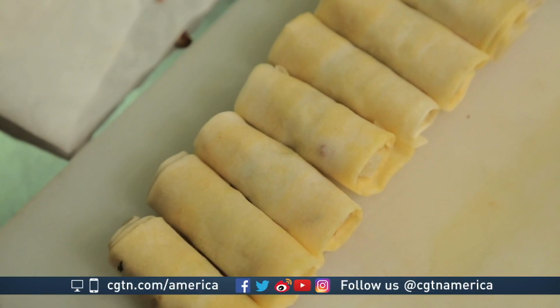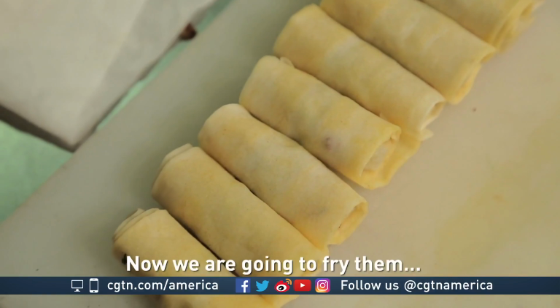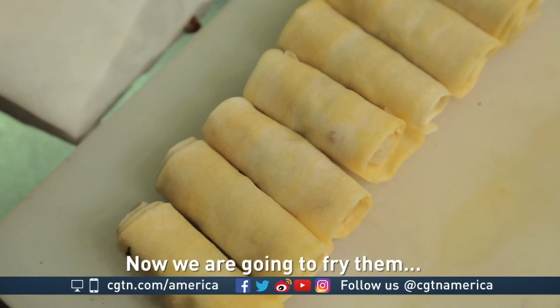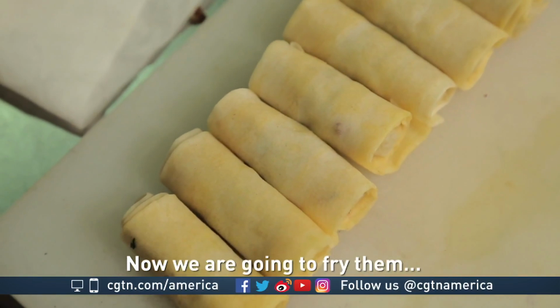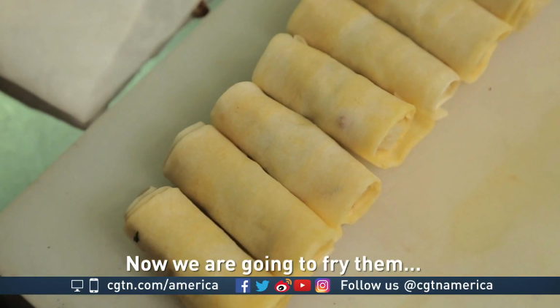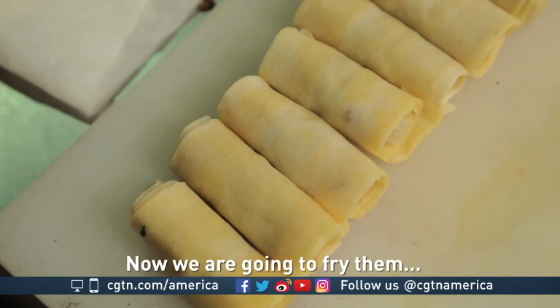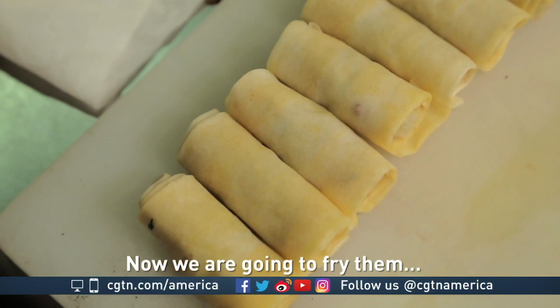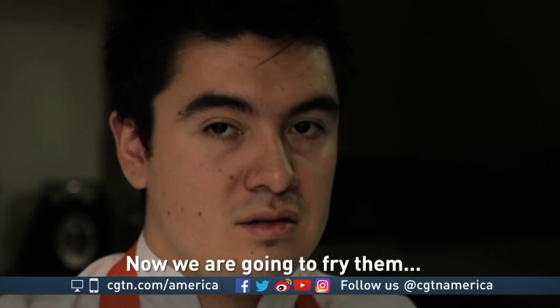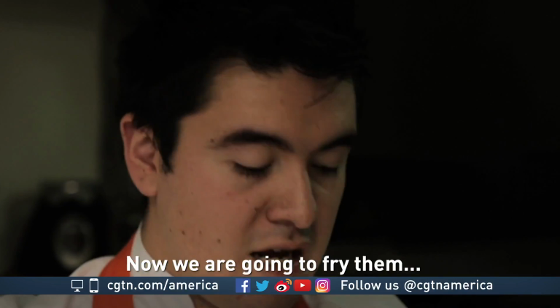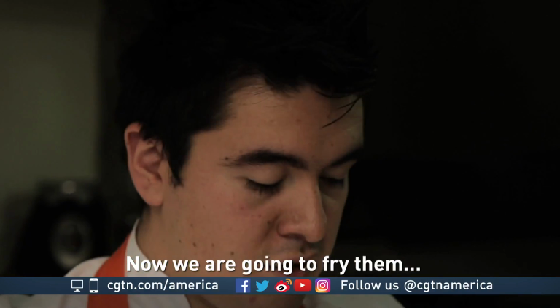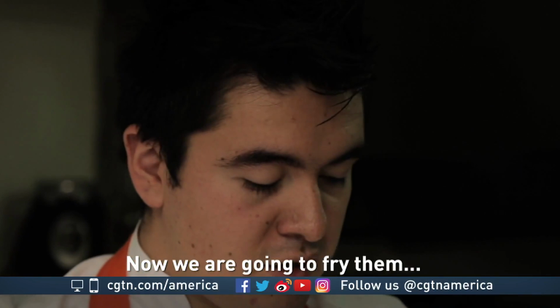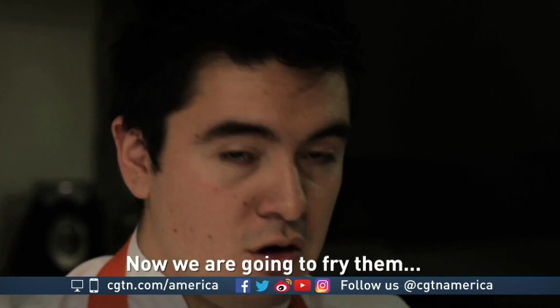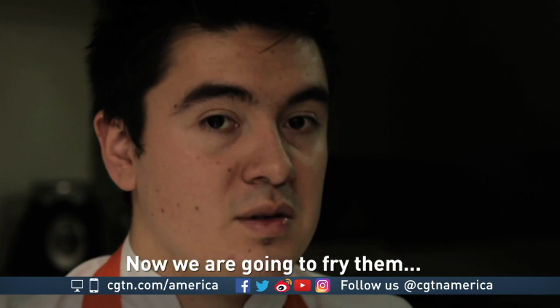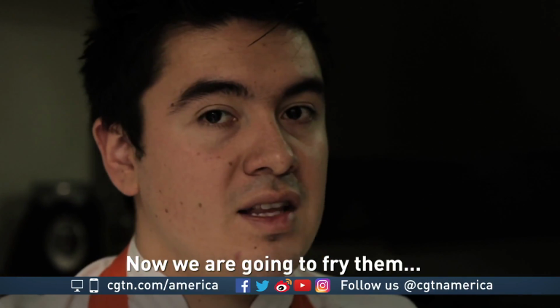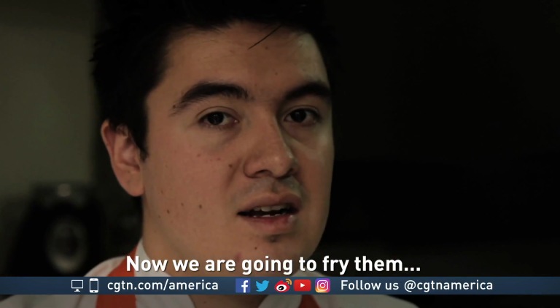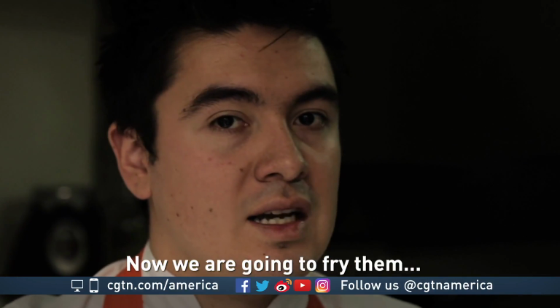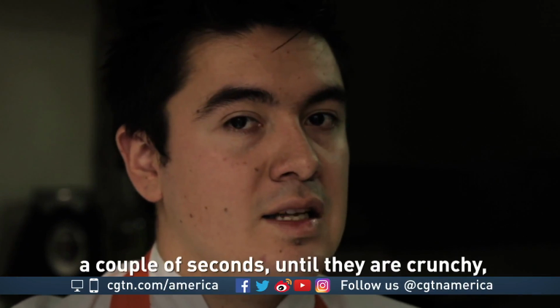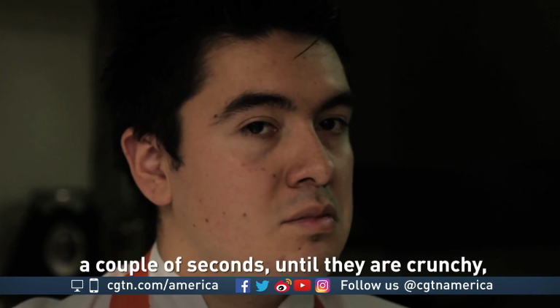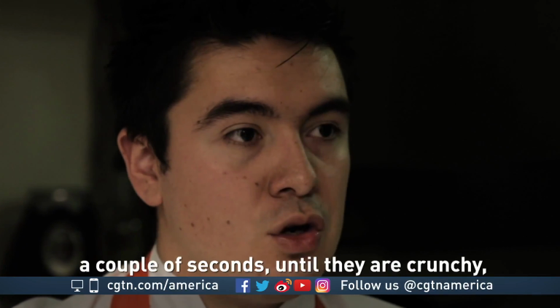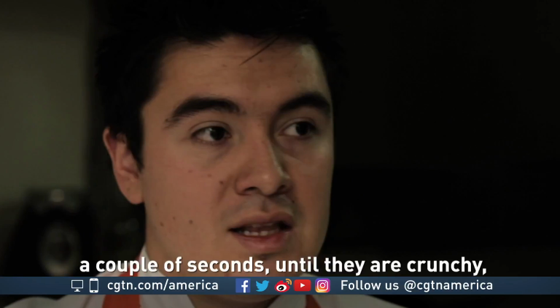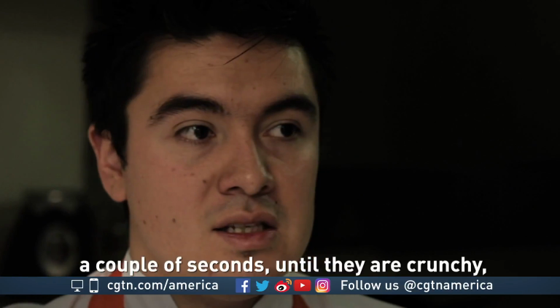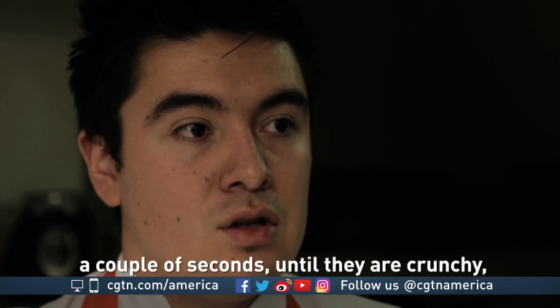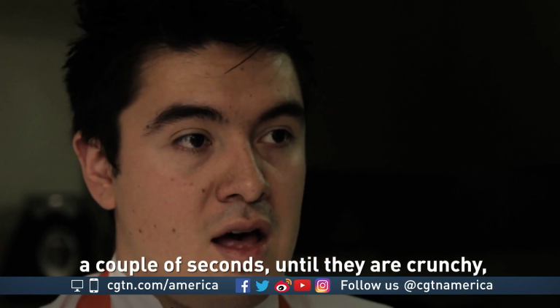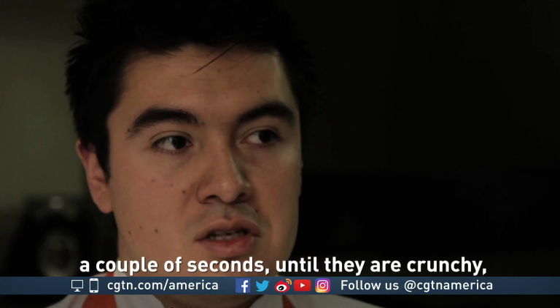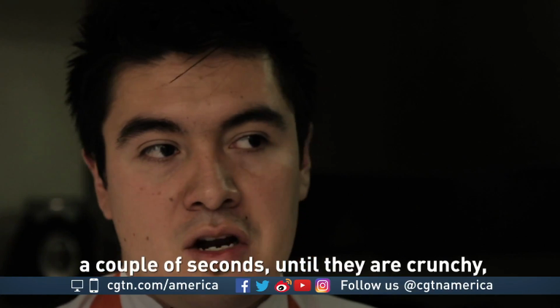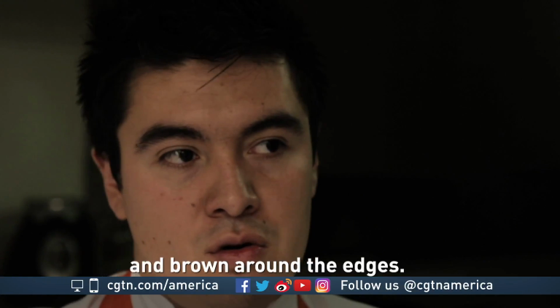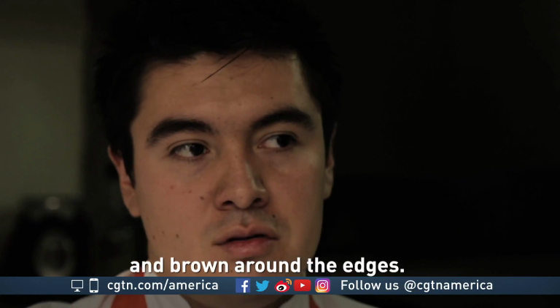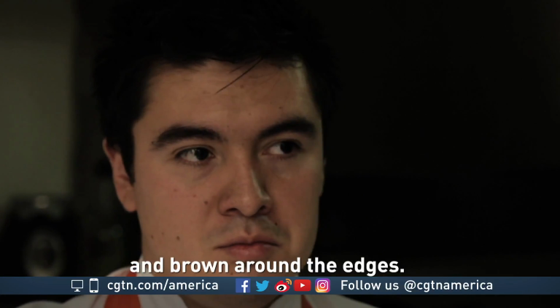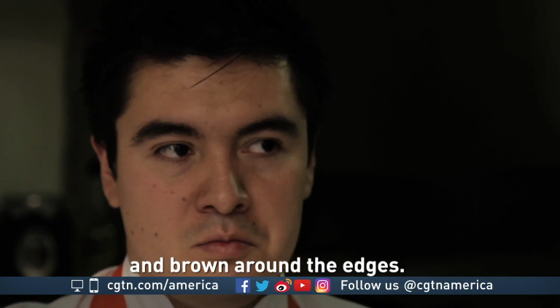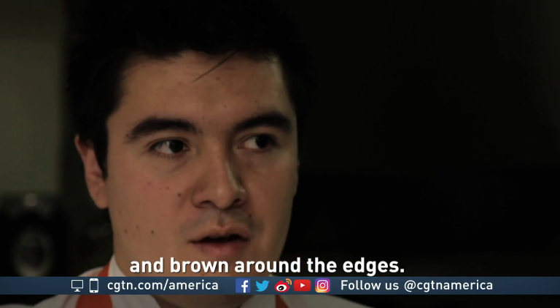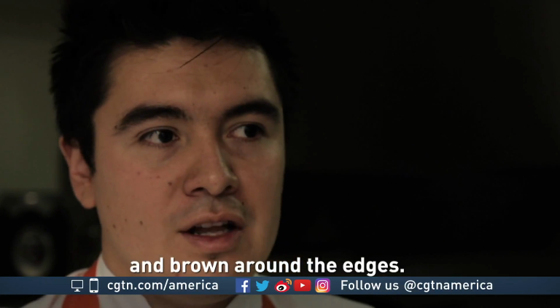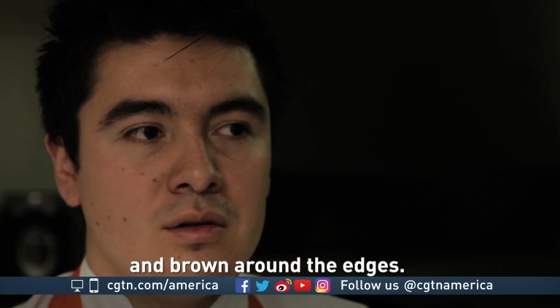Well, now we're going to fry them. We're going to fry them until they're crispy, golden, and have a very good color.